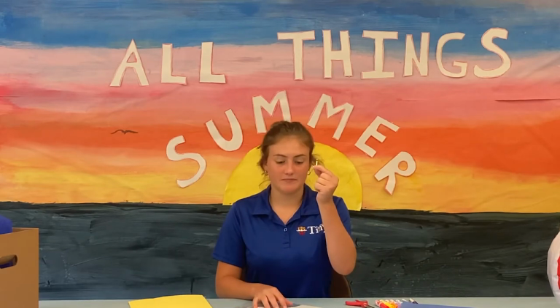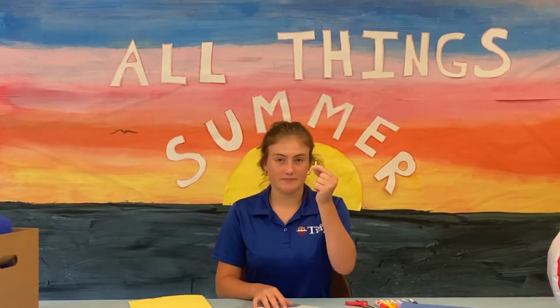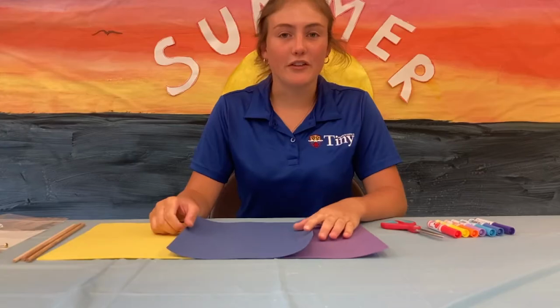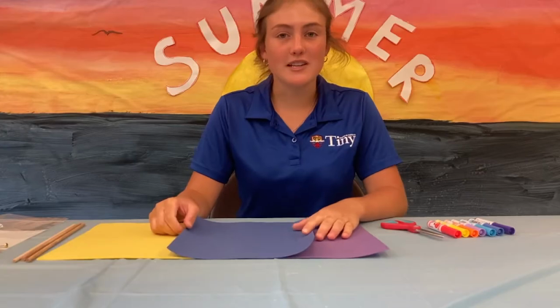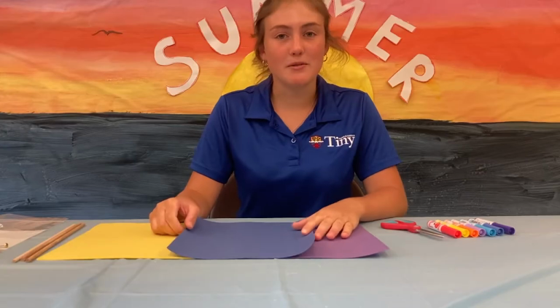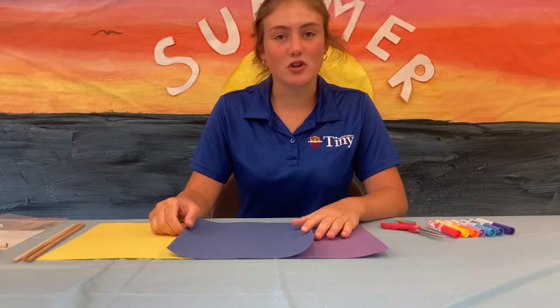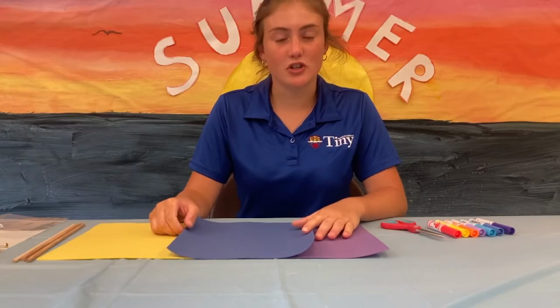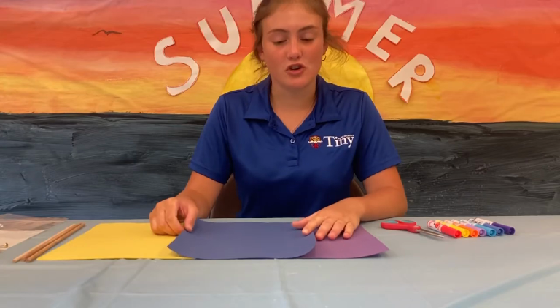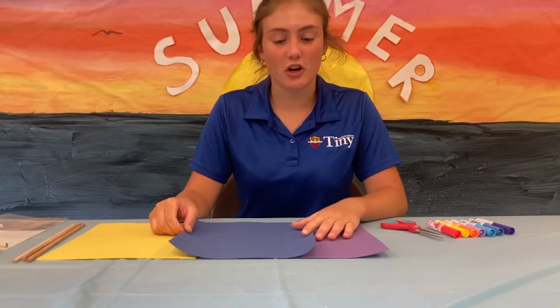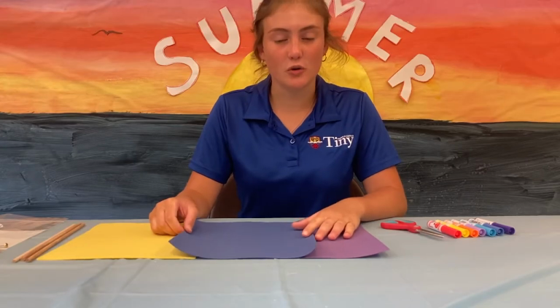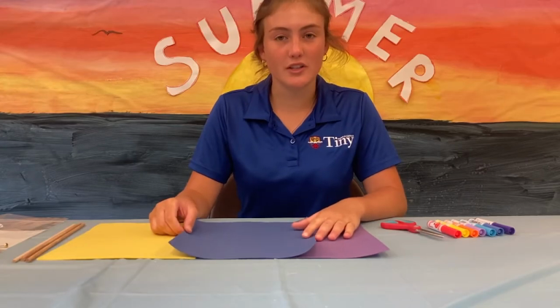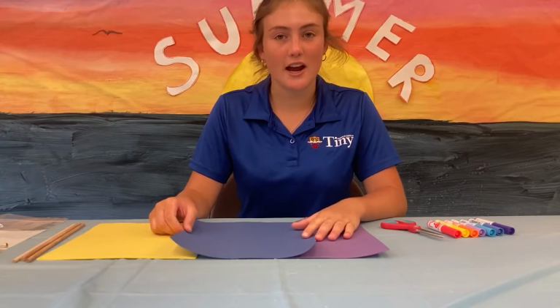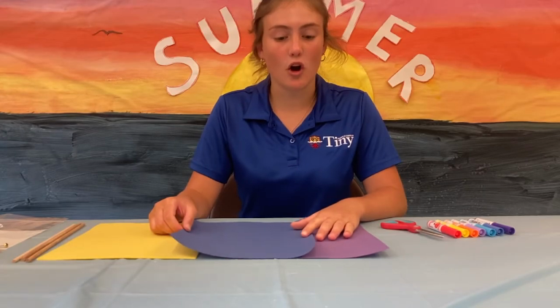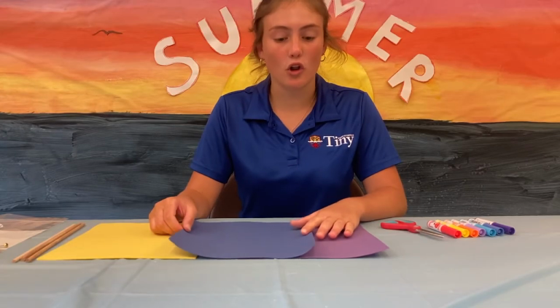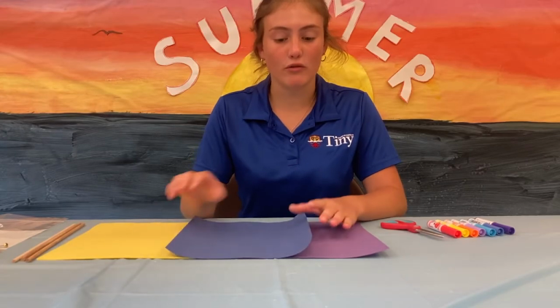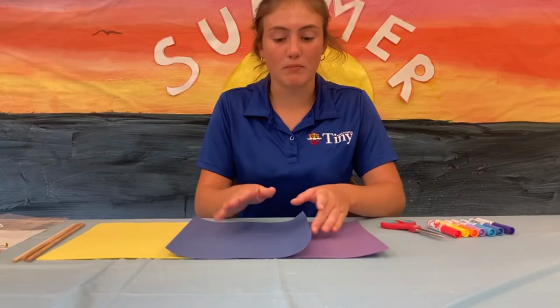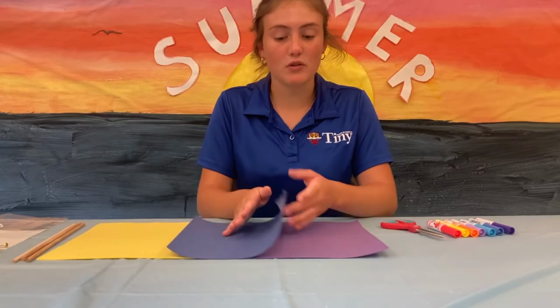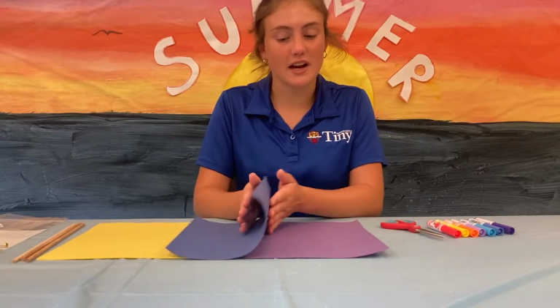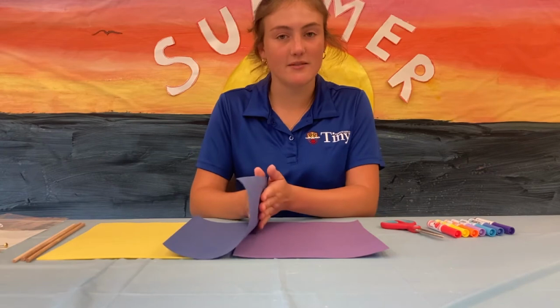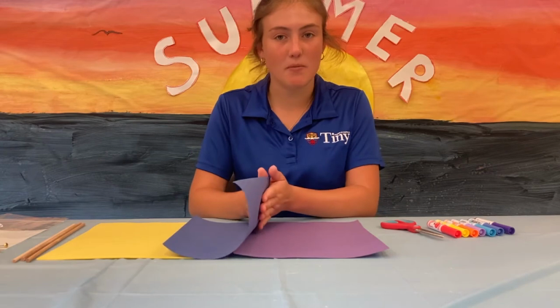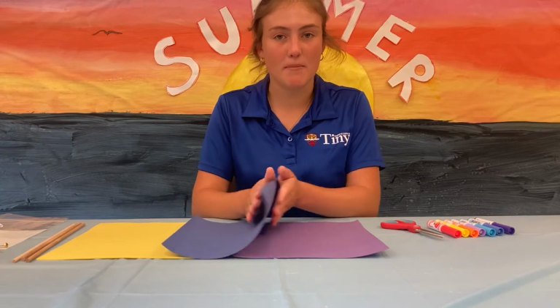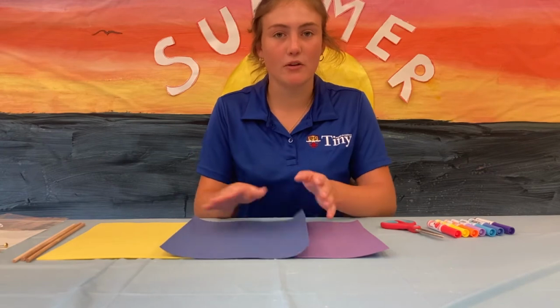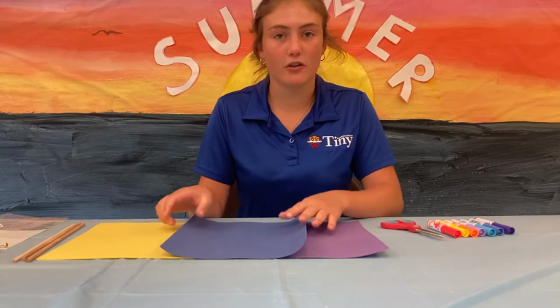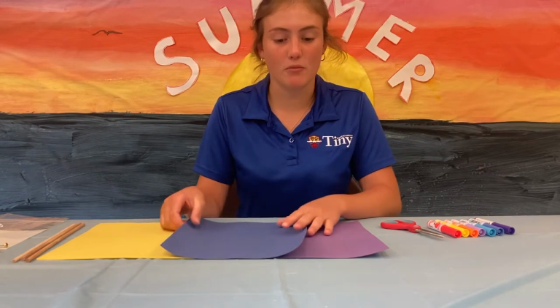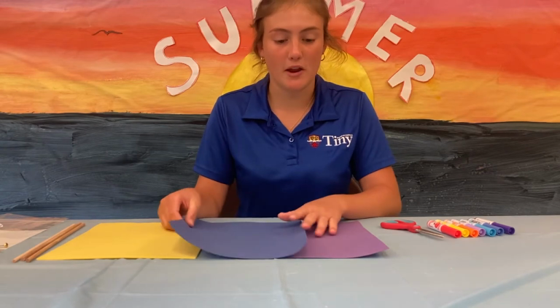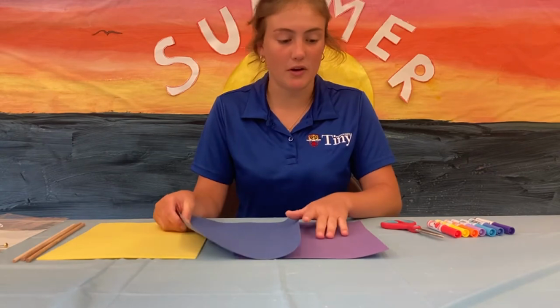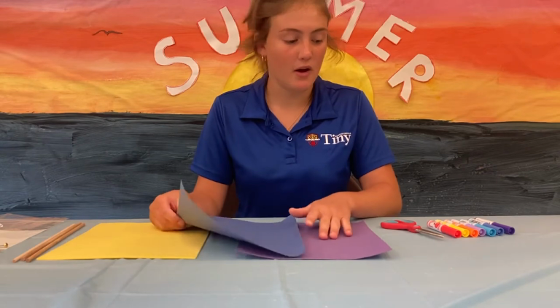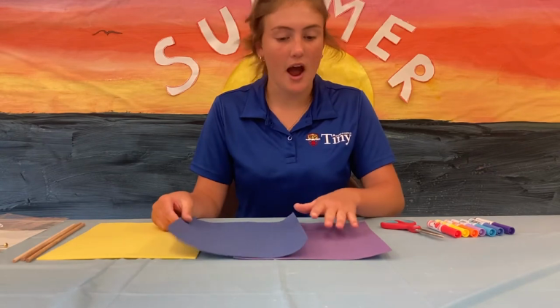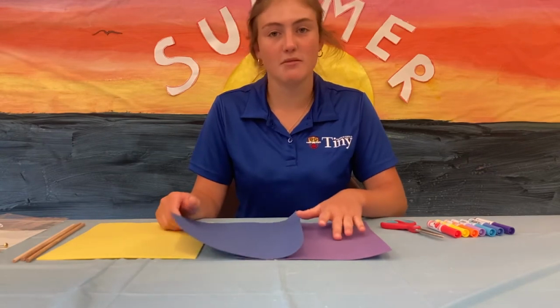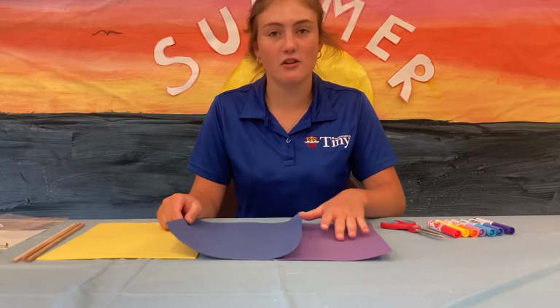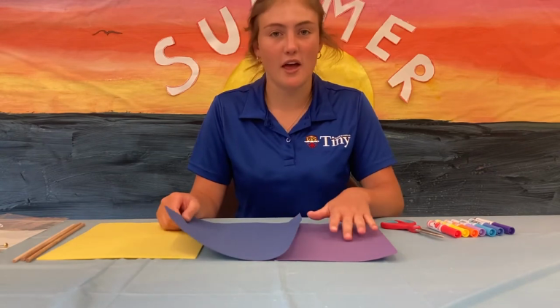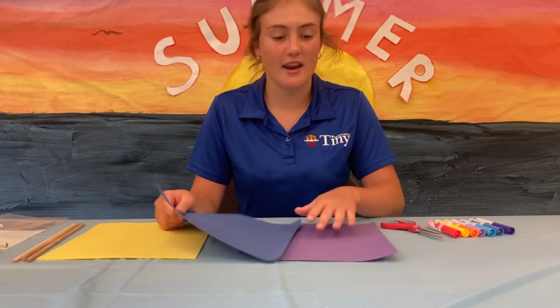The first step is to draw a cool design all over both sides of your paper for your pinwheel. I'm going to do that now.